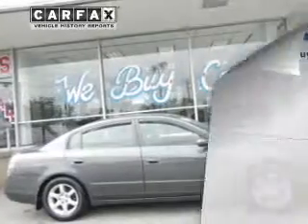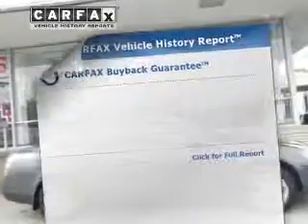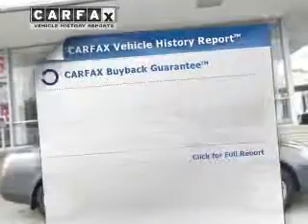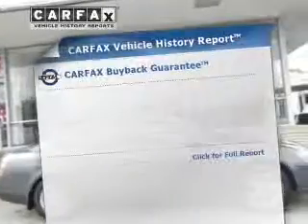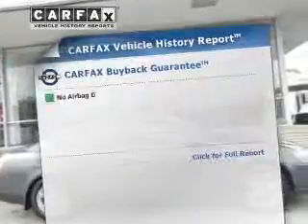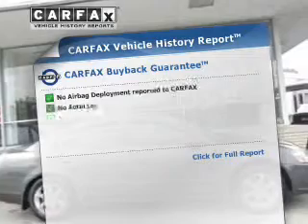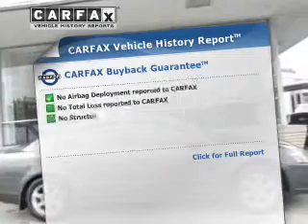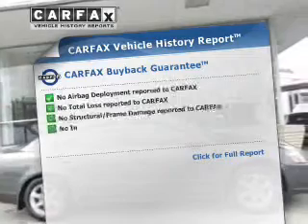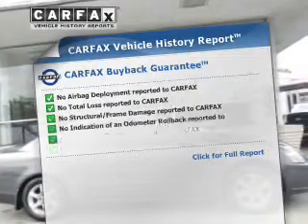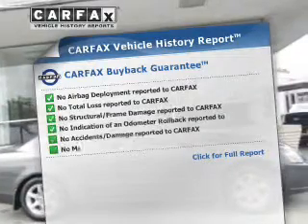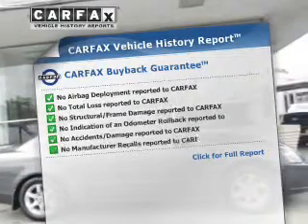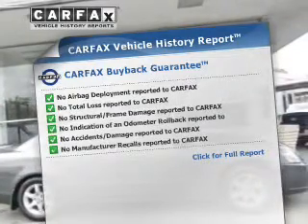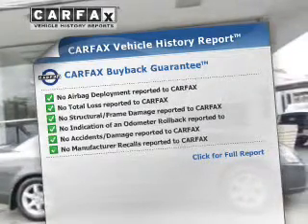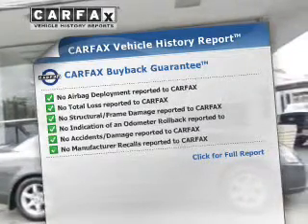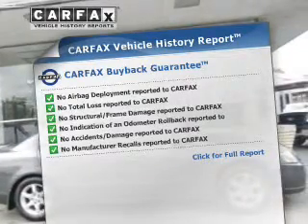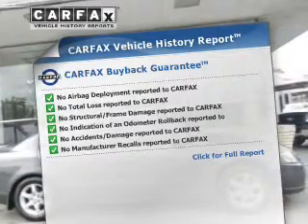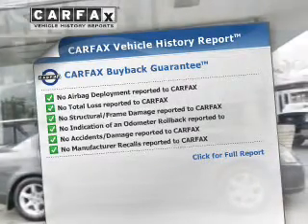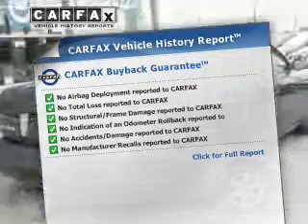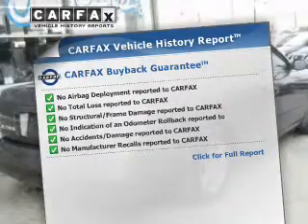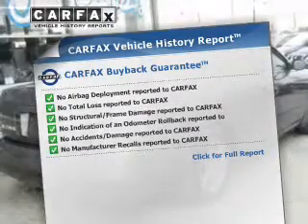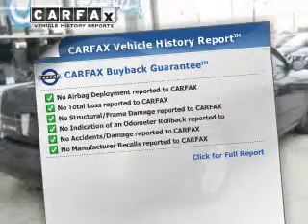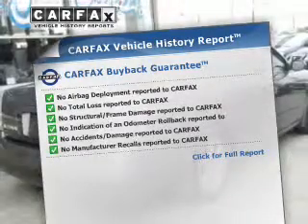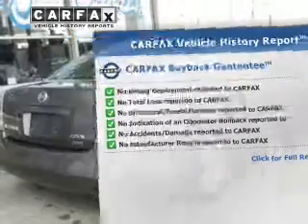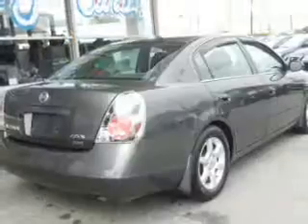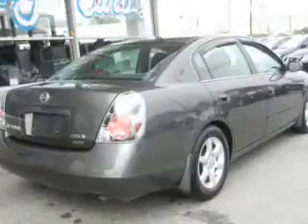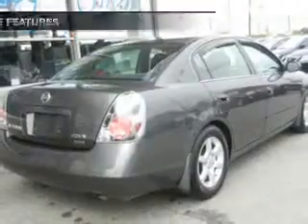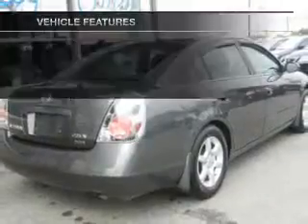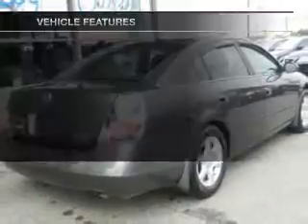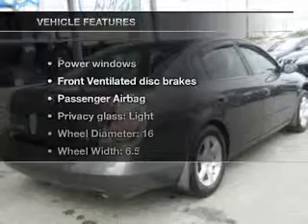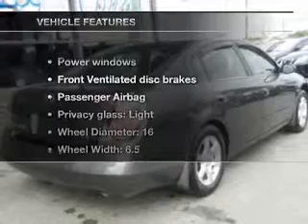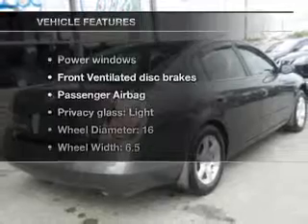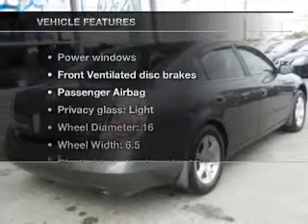An included Carfax vehicle history report allows you to purchase with confidence and the knowledge that your buy is a smart choice. And with these notable features,